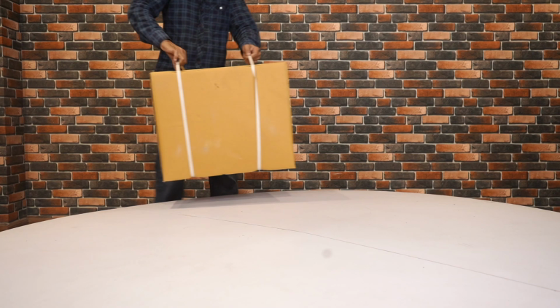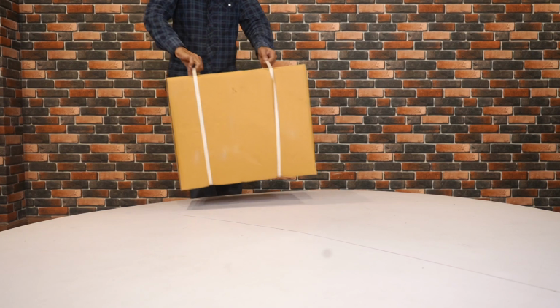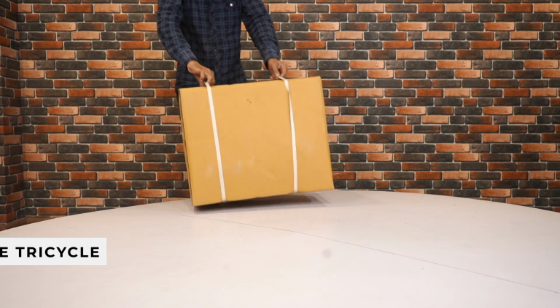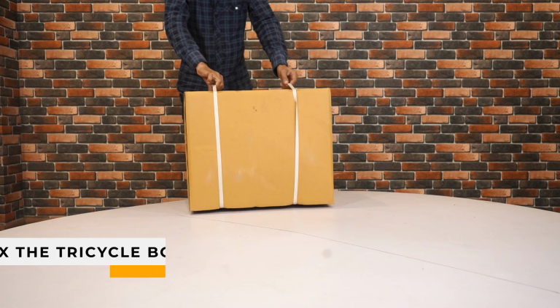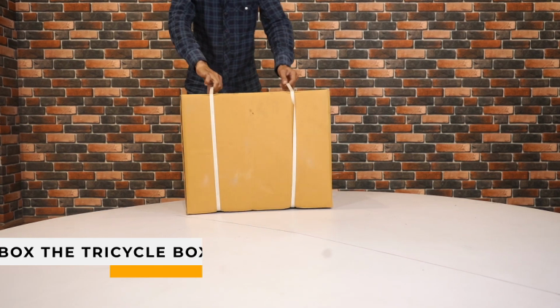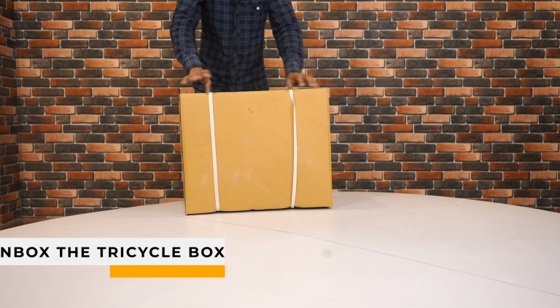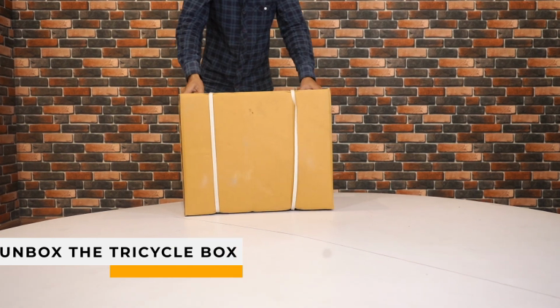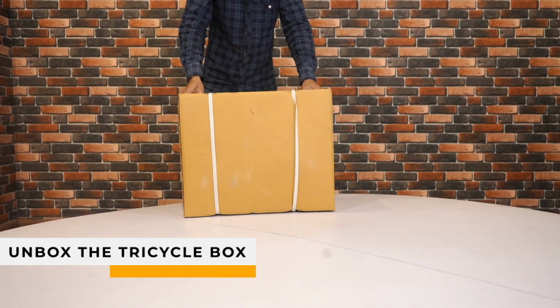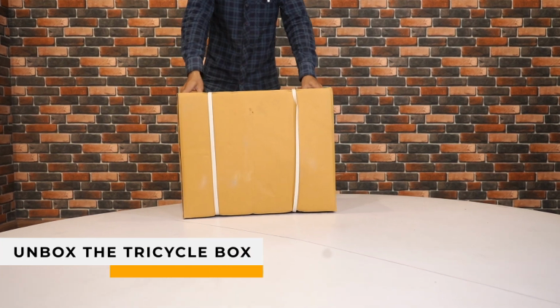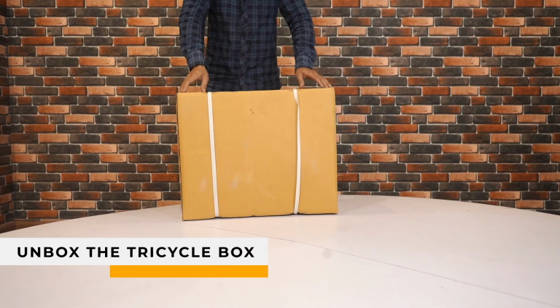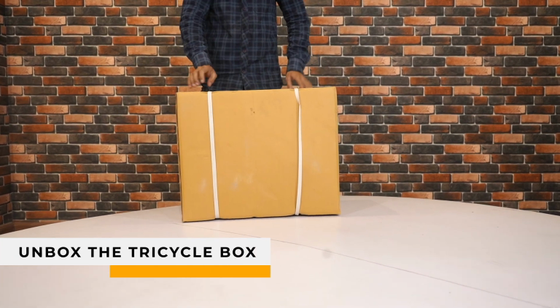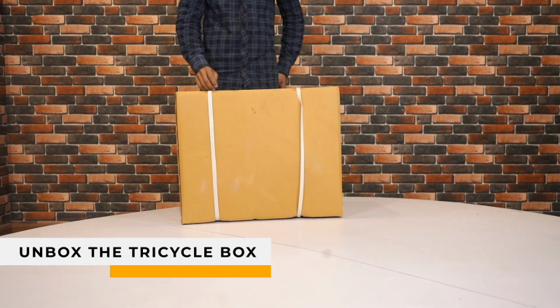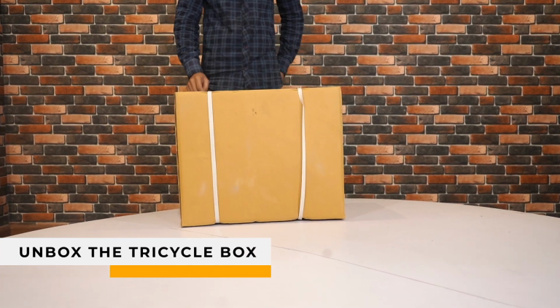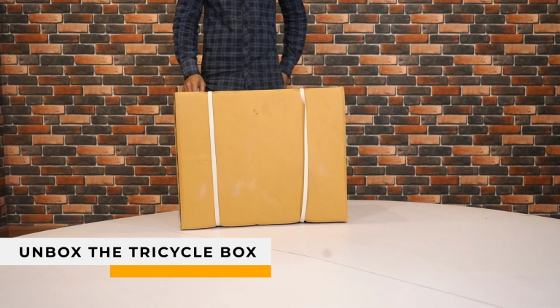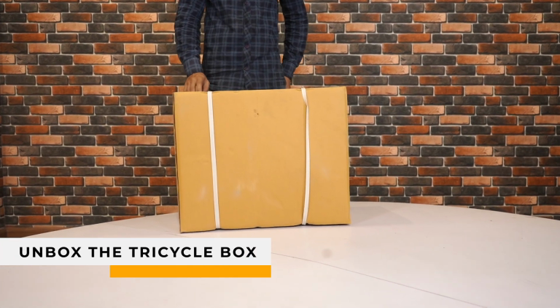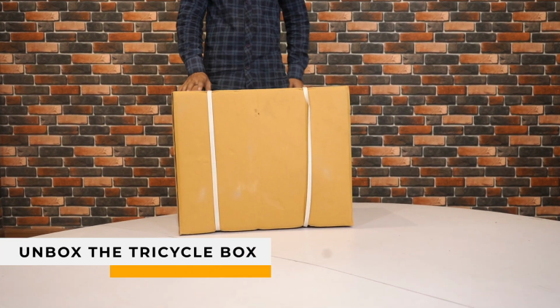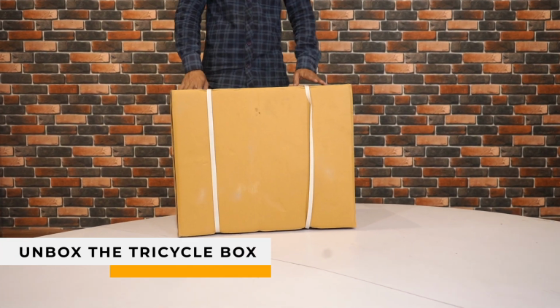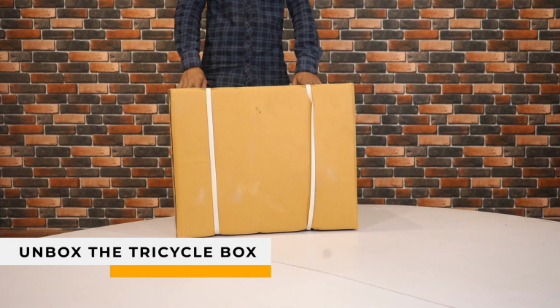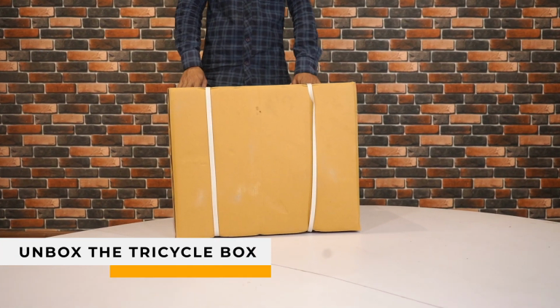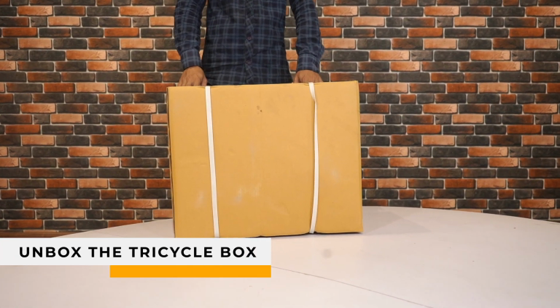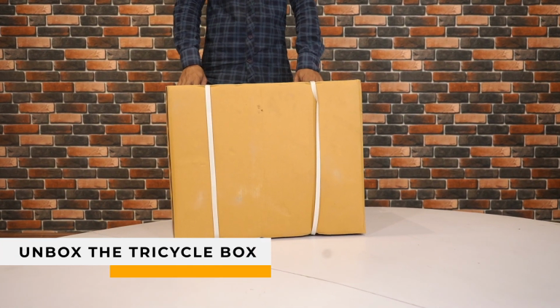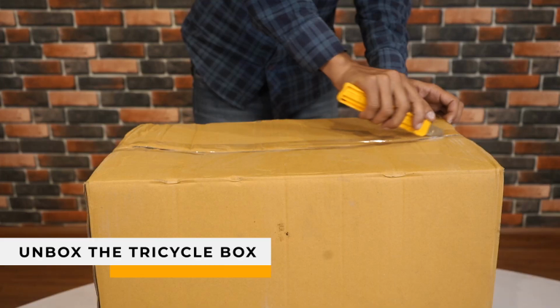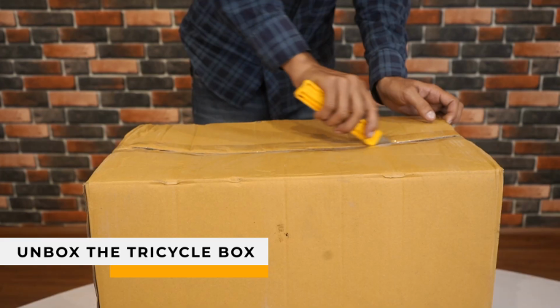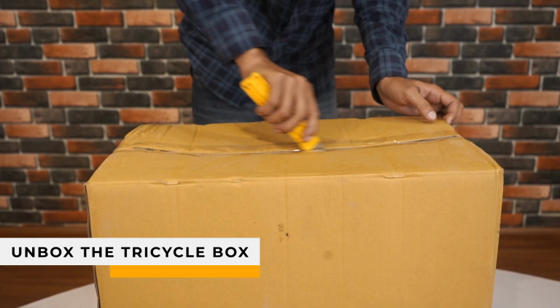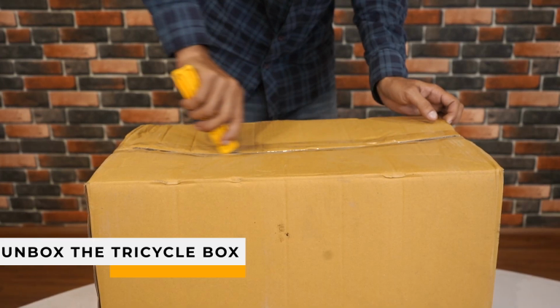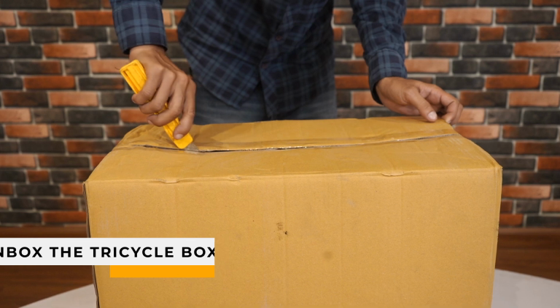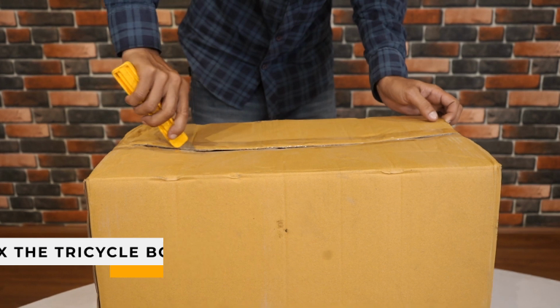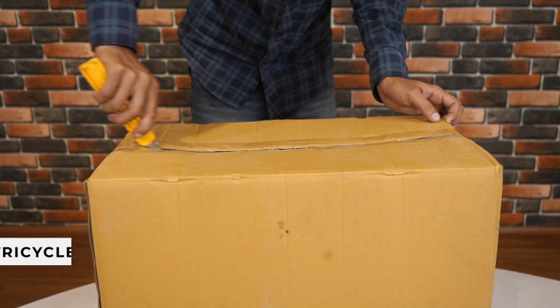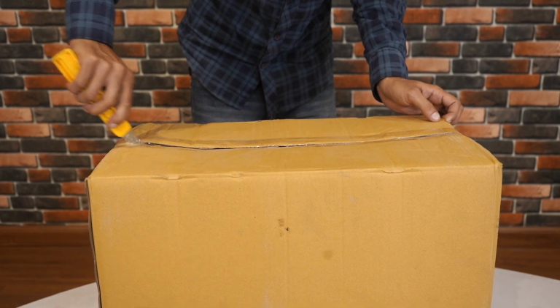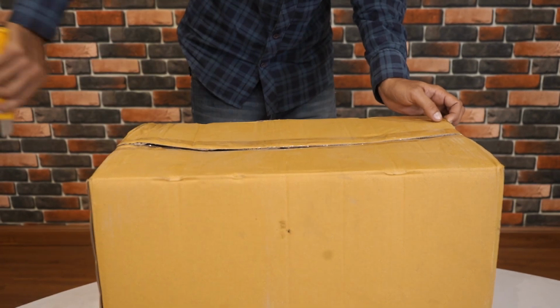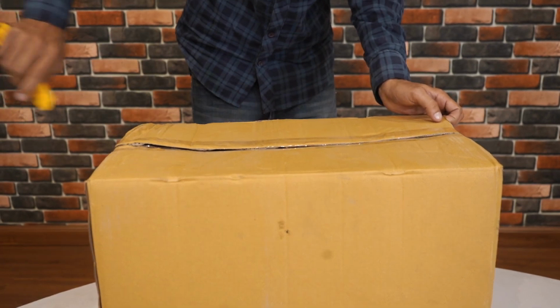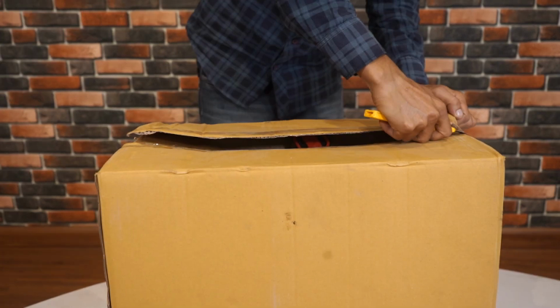Step 1: Unbox the Tricycle Box. Remove the tapes and open the box.